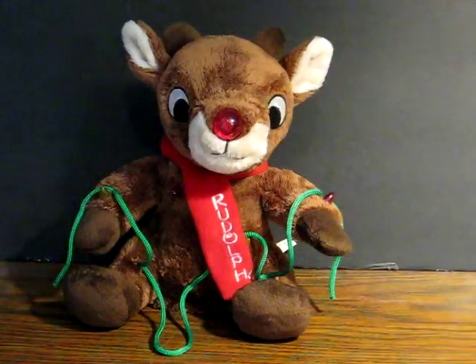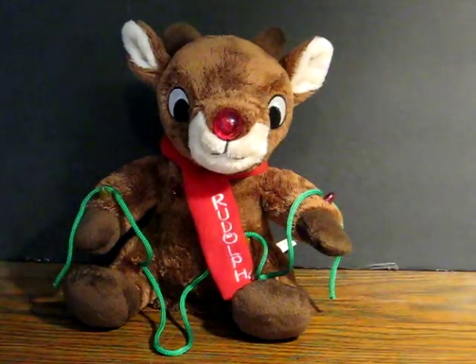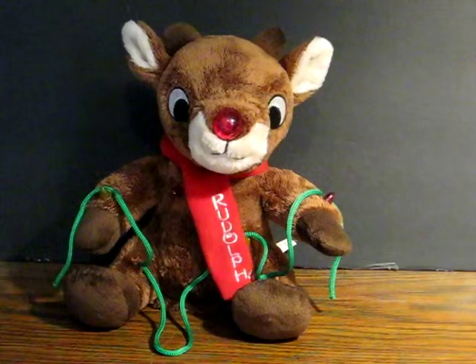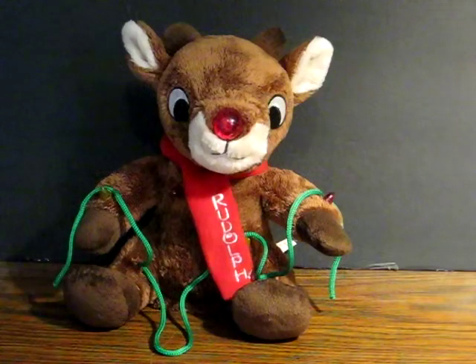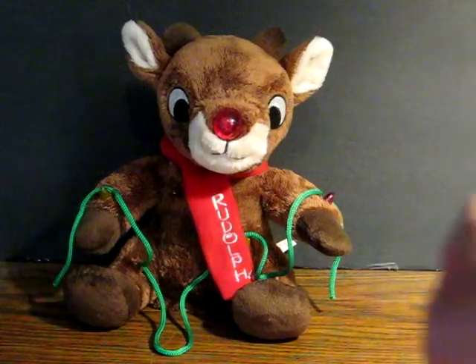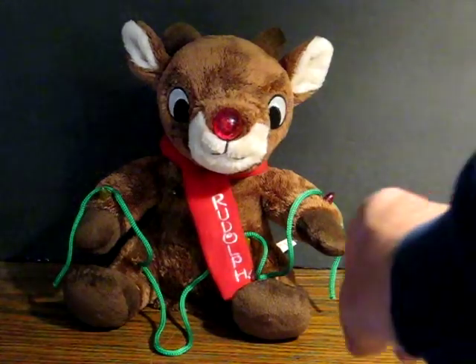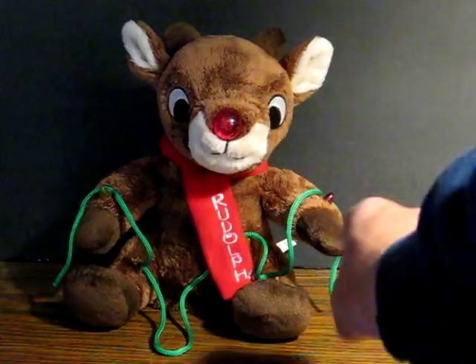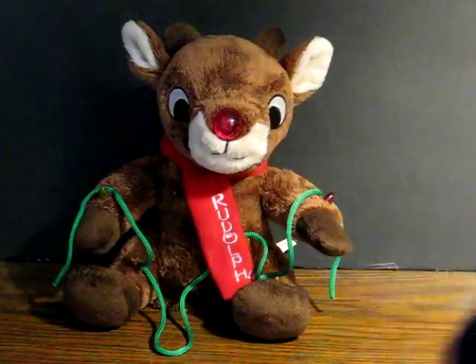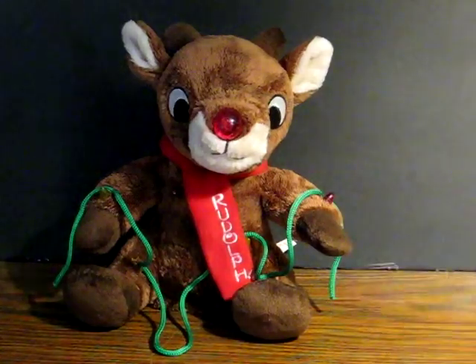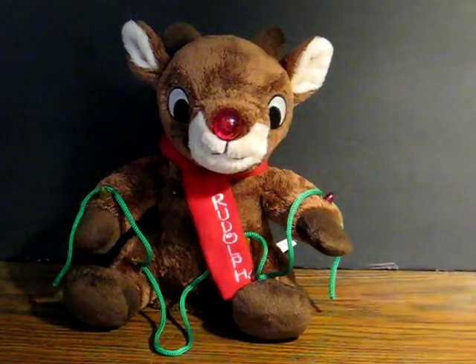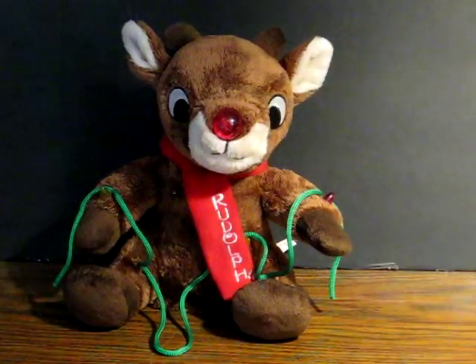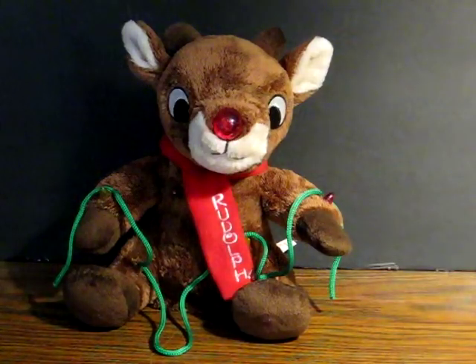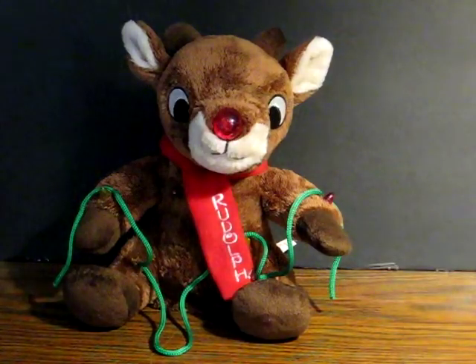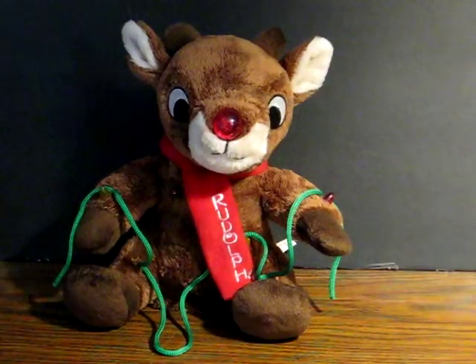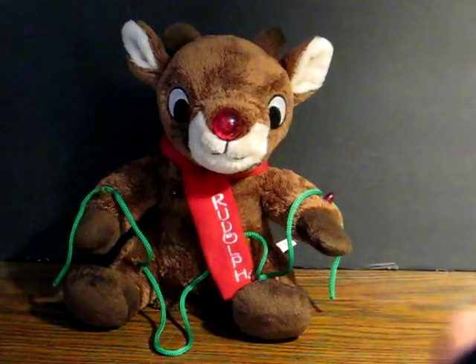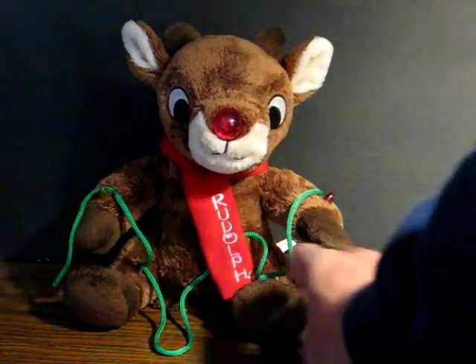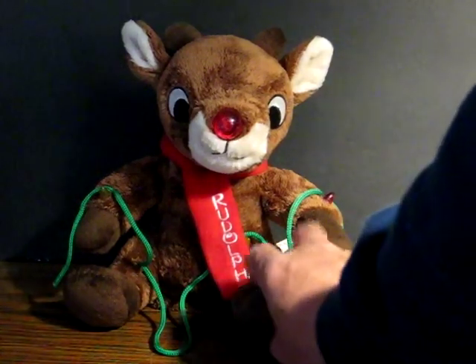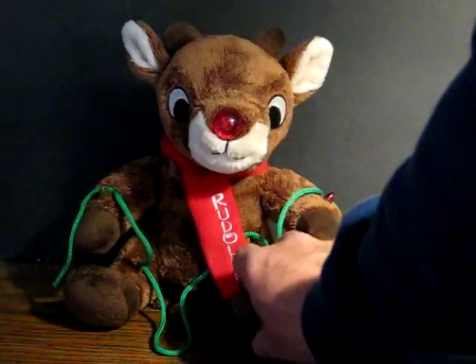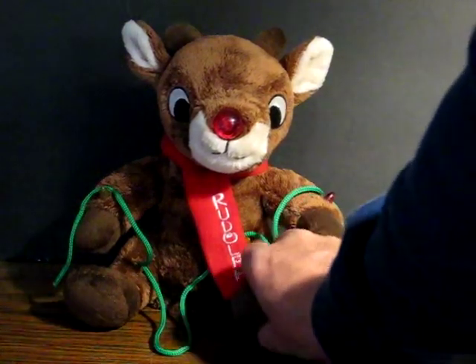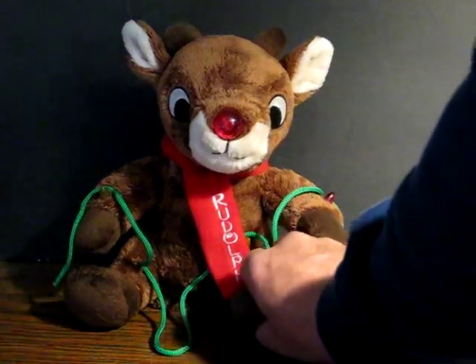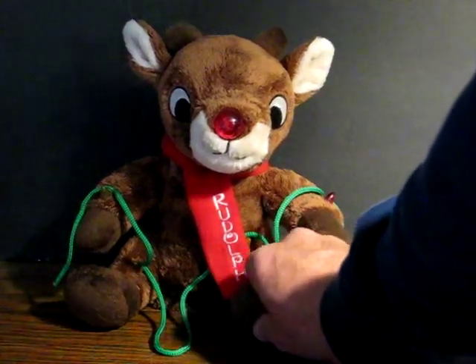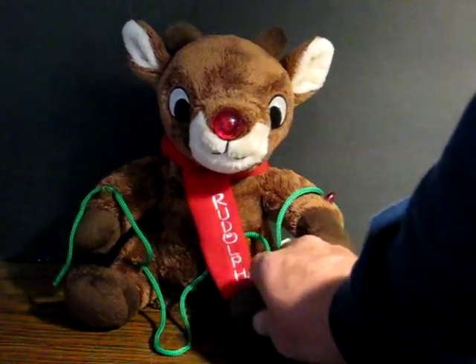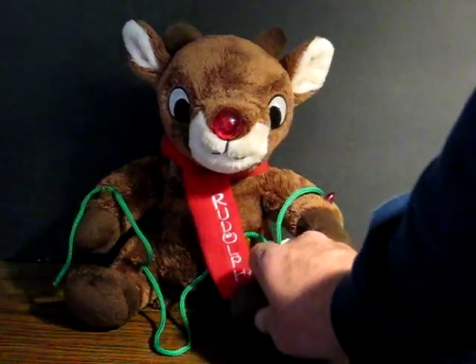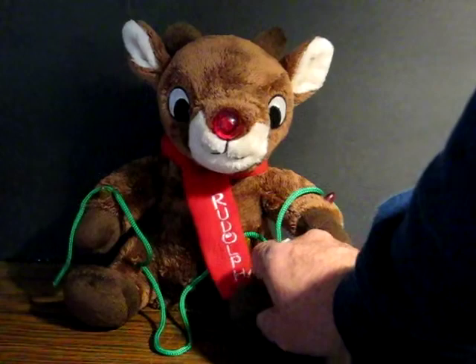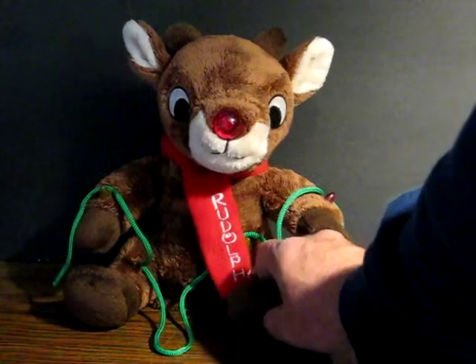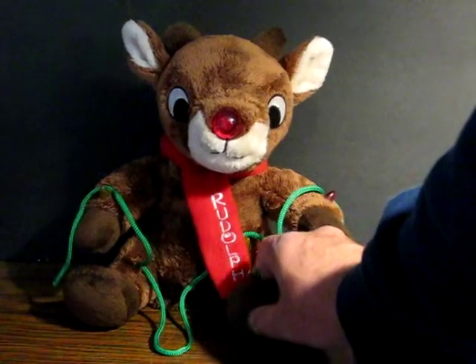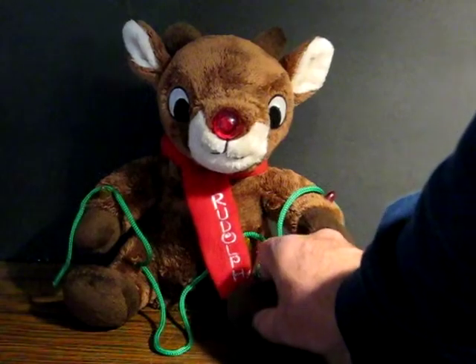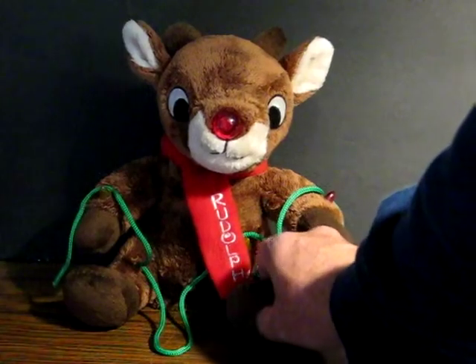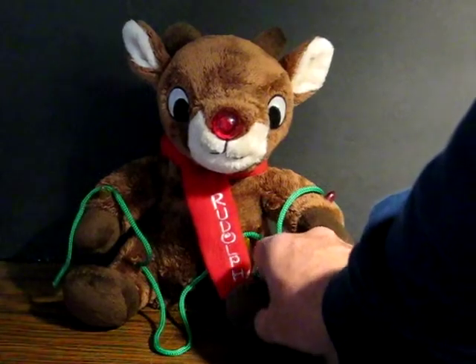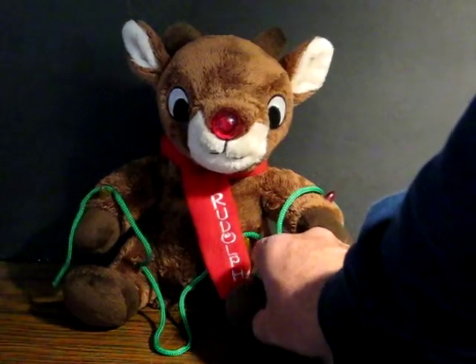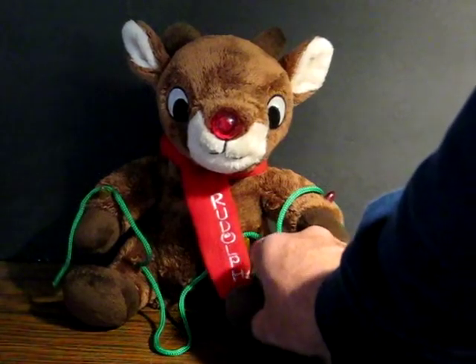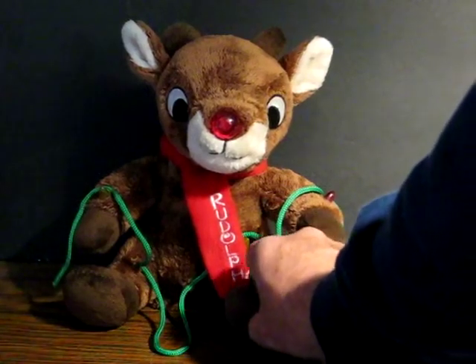He's got his batteries in — takes three AAAs — and his power button is right here on his foot.